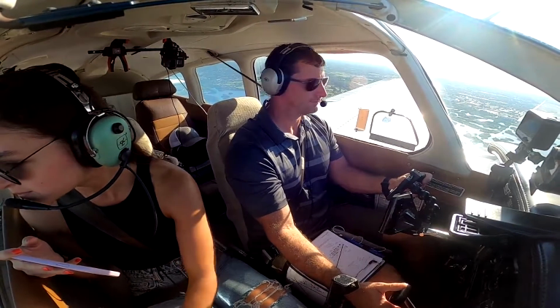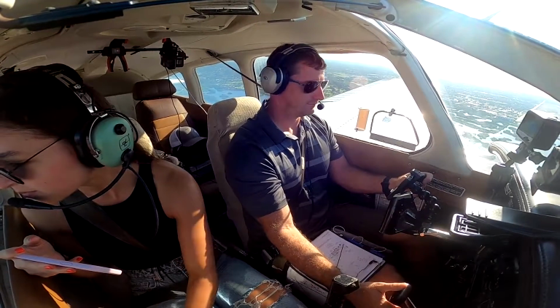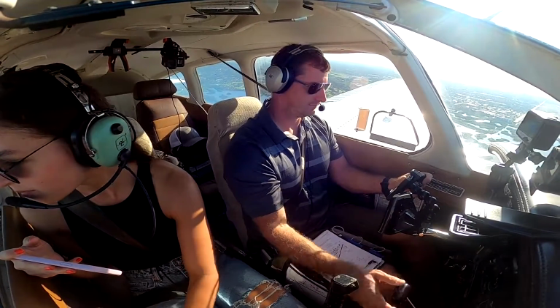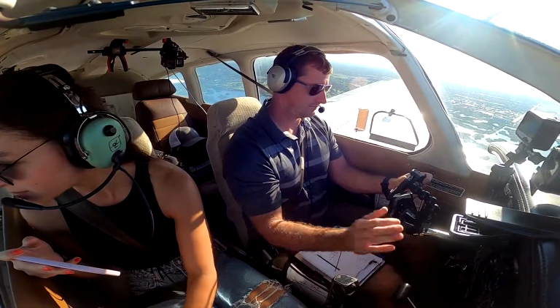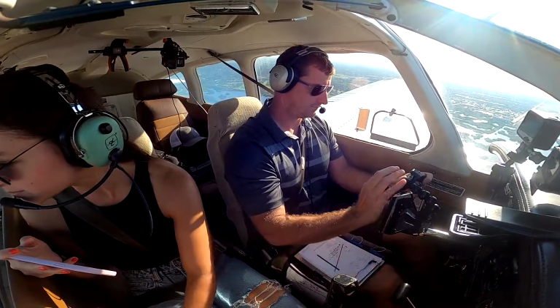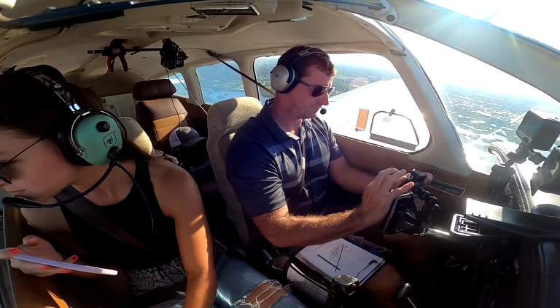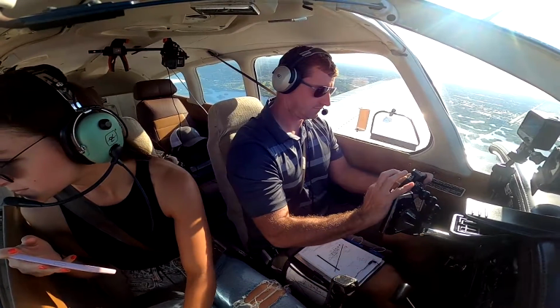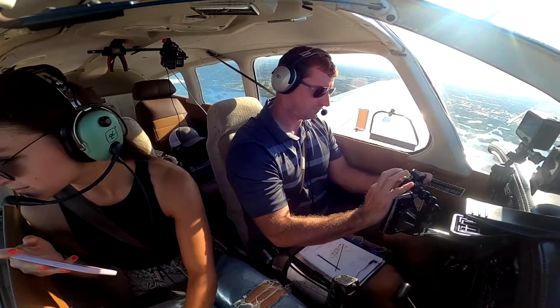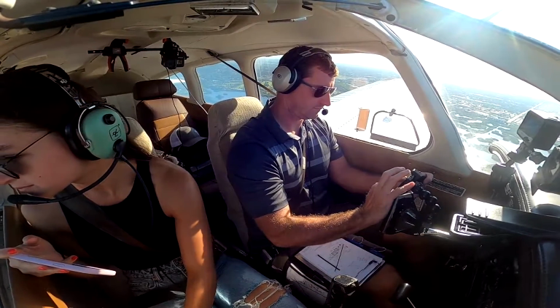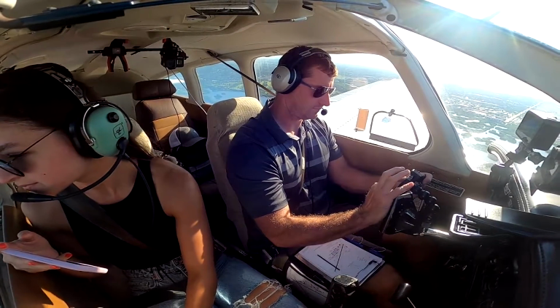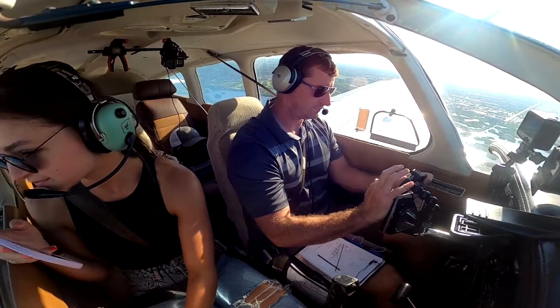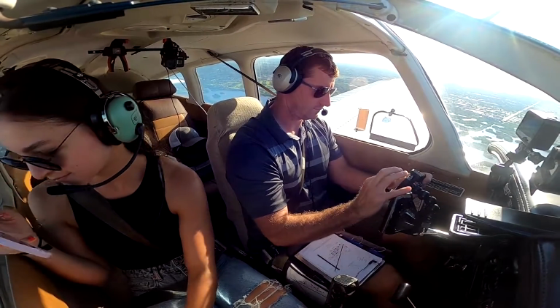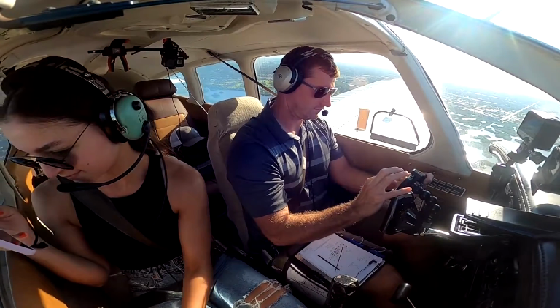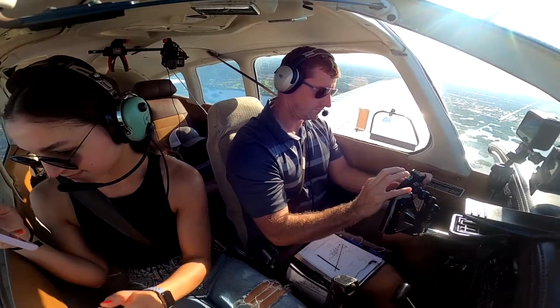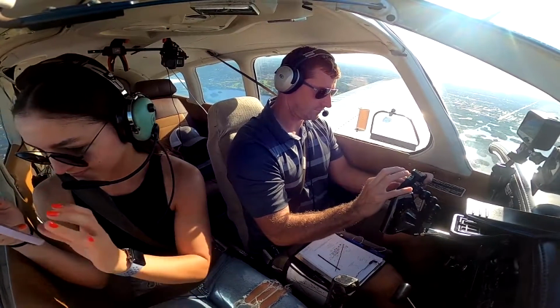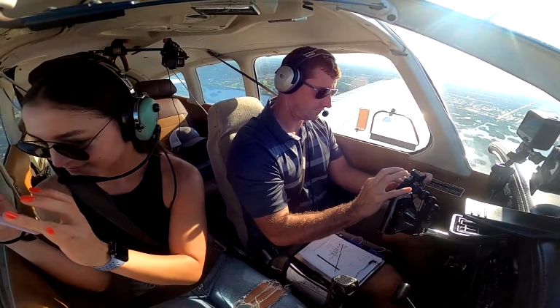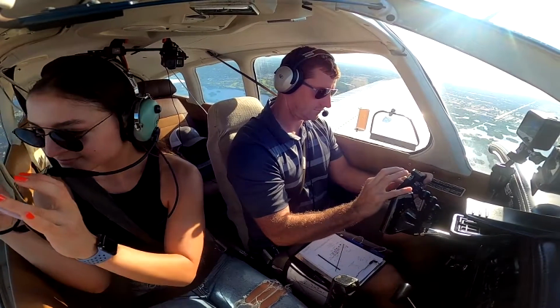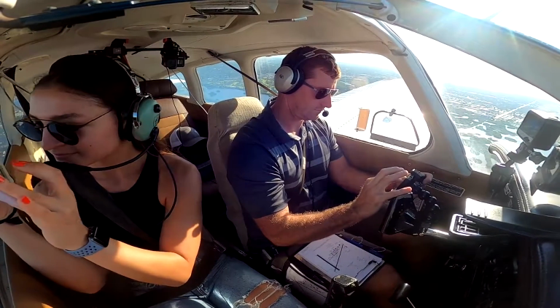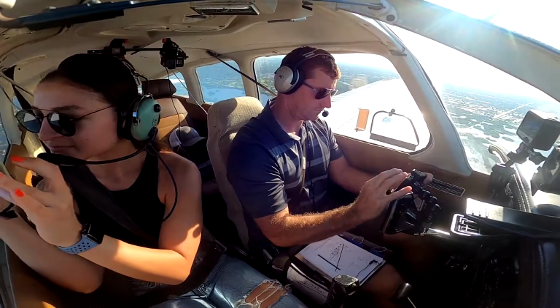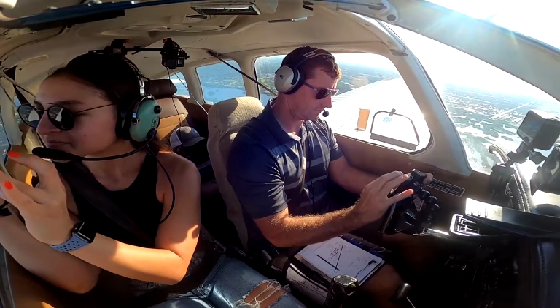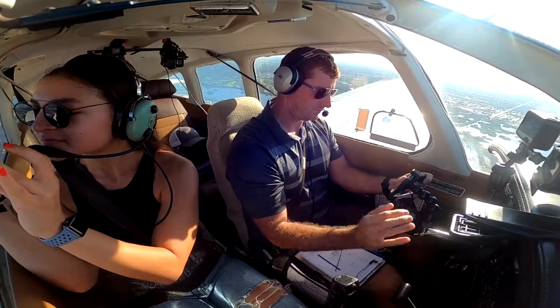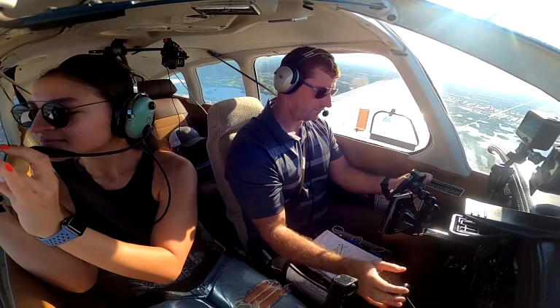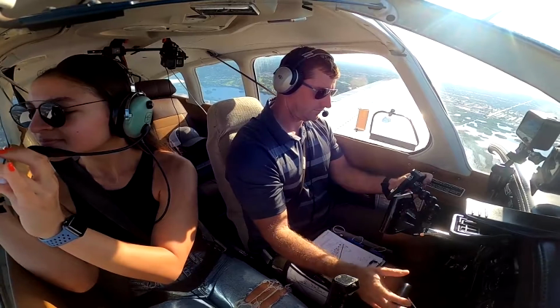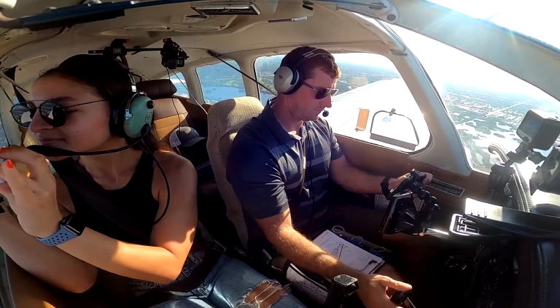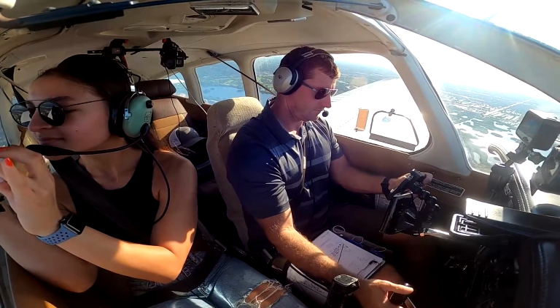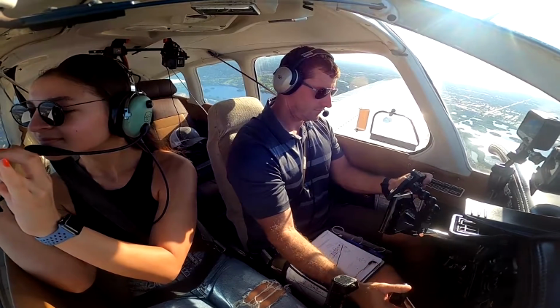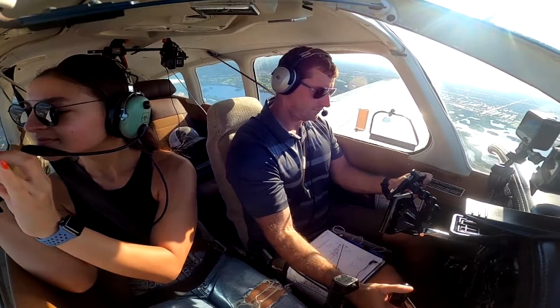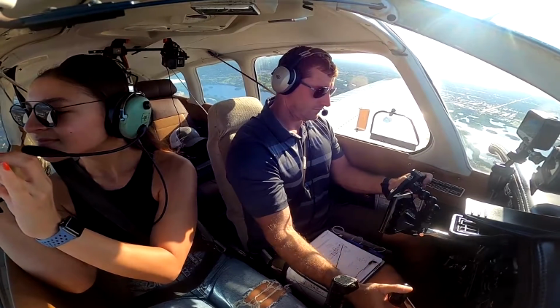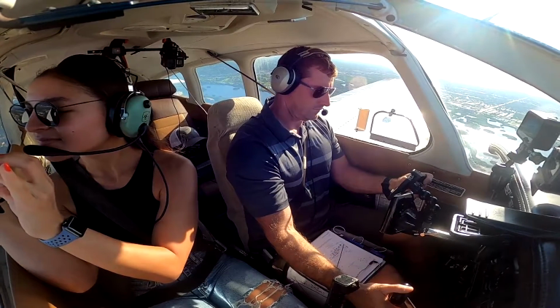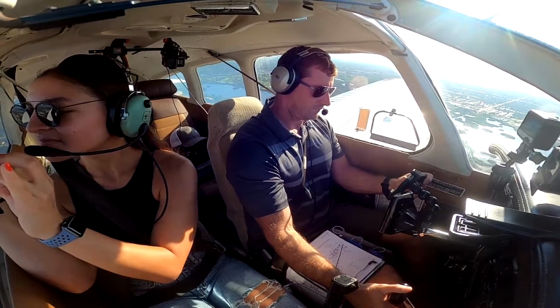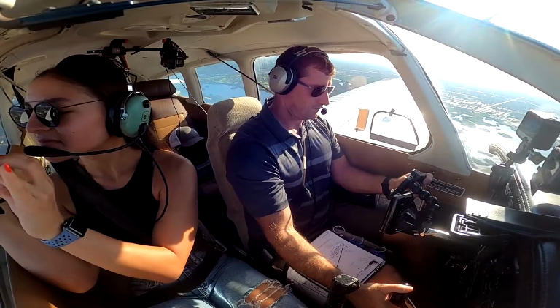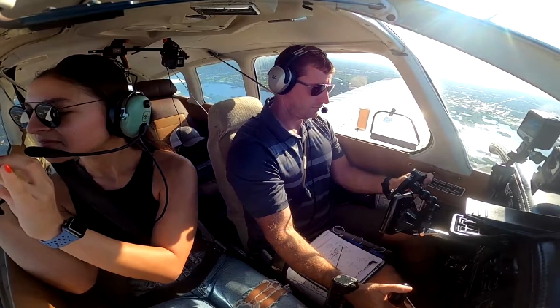Archer 49 Delta, turn right Alpha 2, contact ground 121.9 and winter clear. Alpha 2, ground 49, 249 Delta.